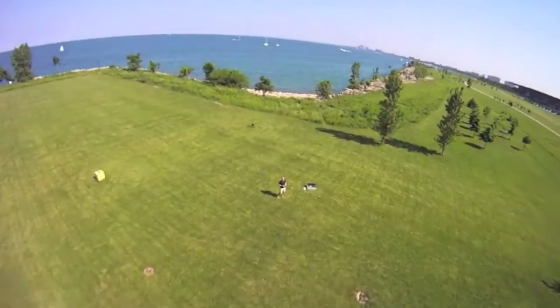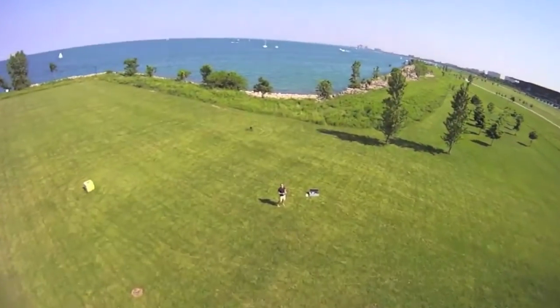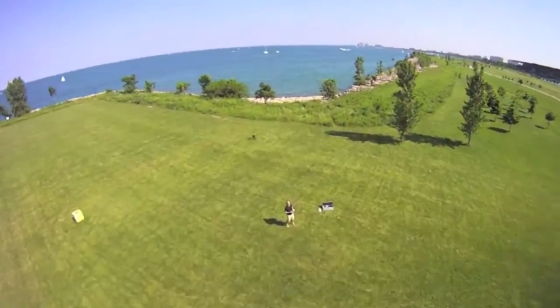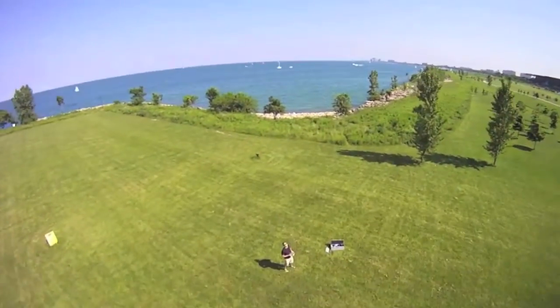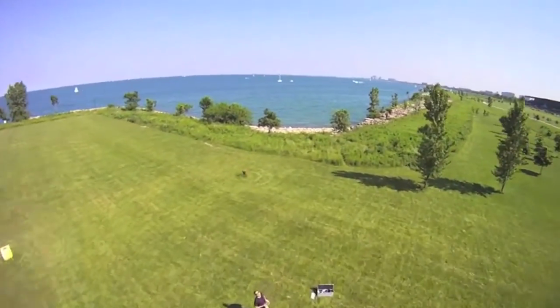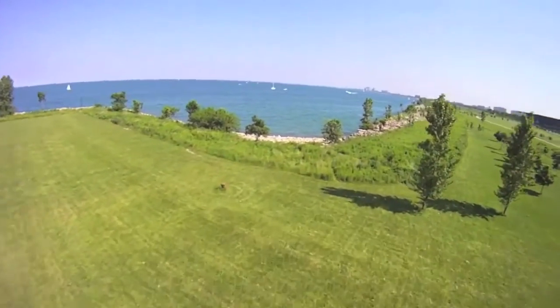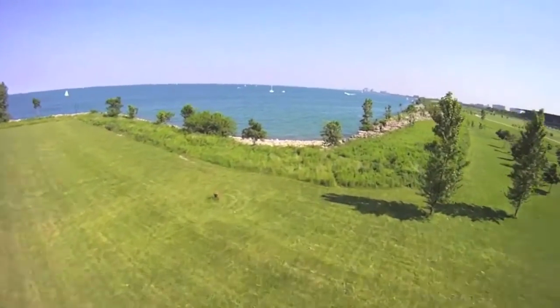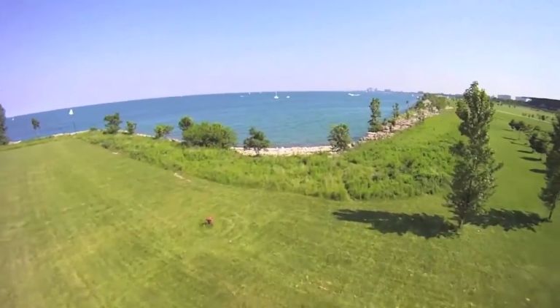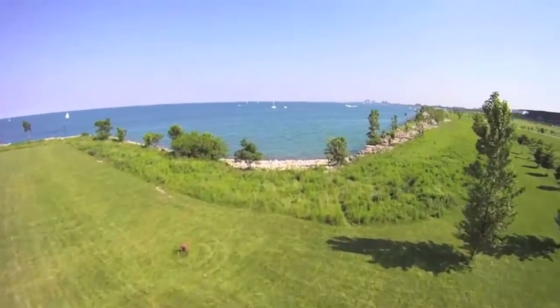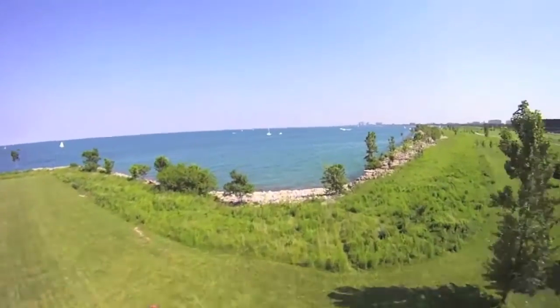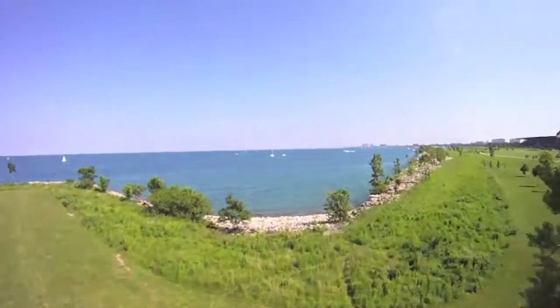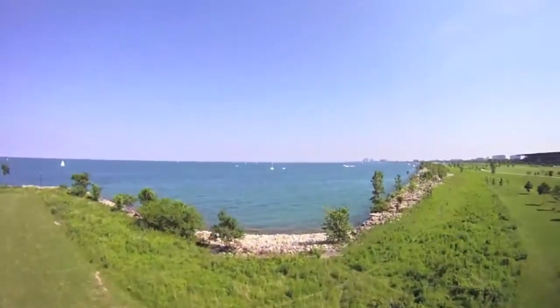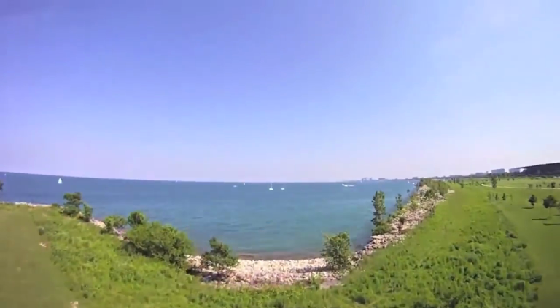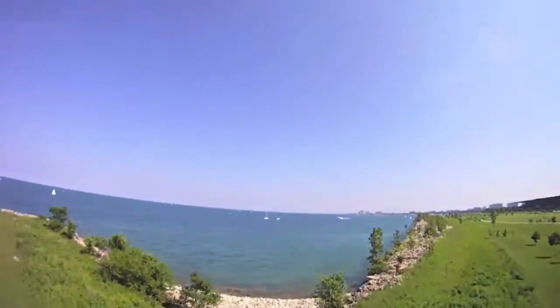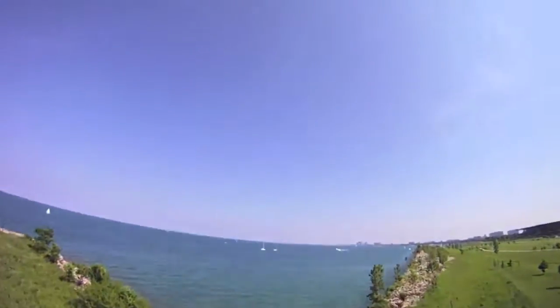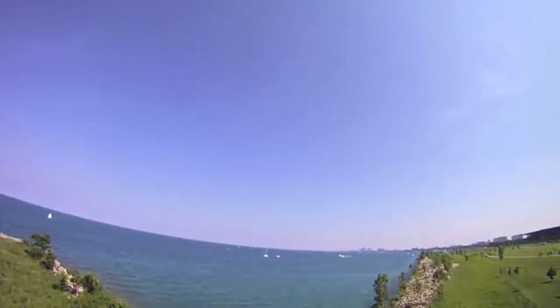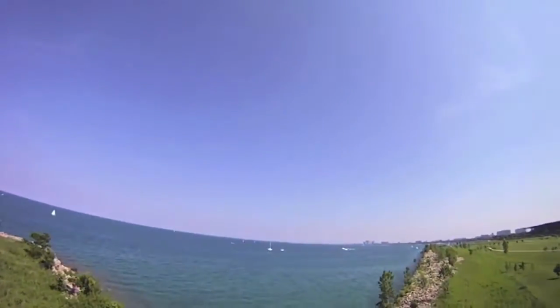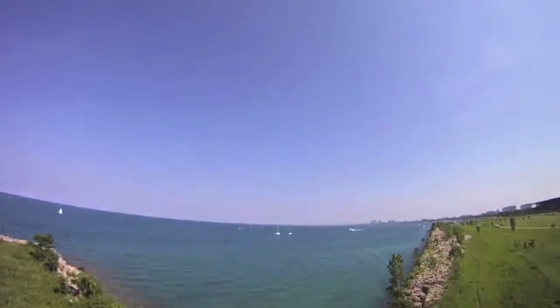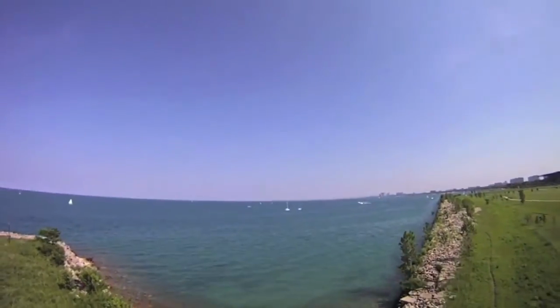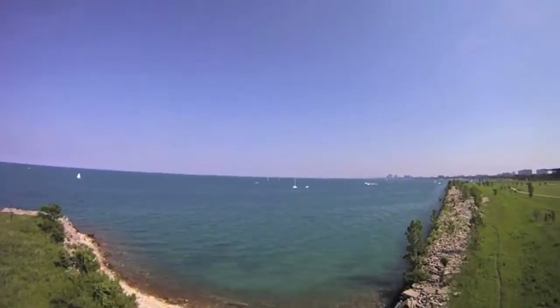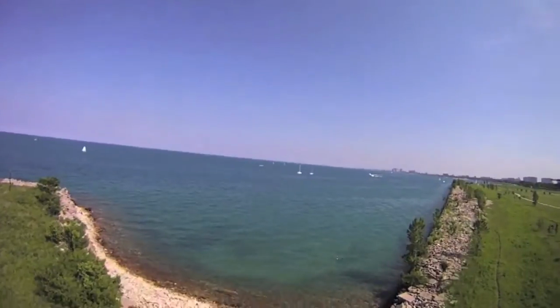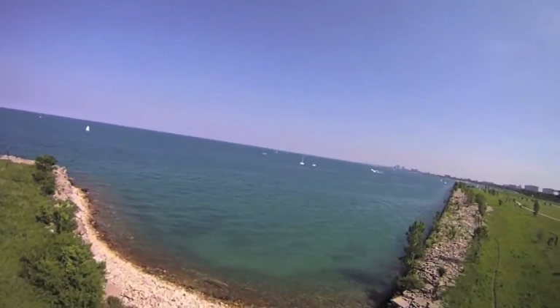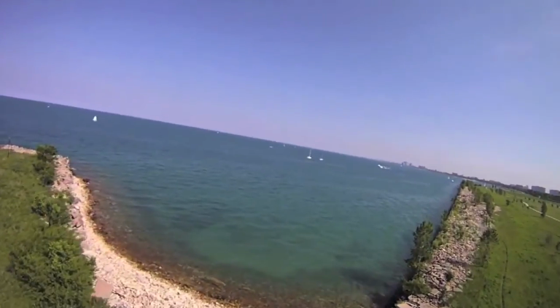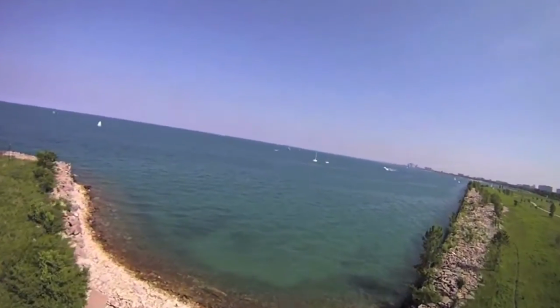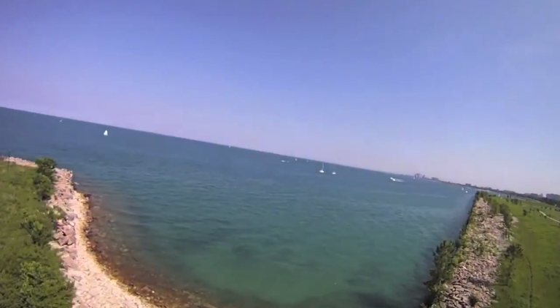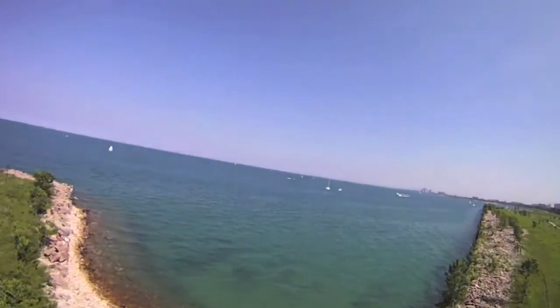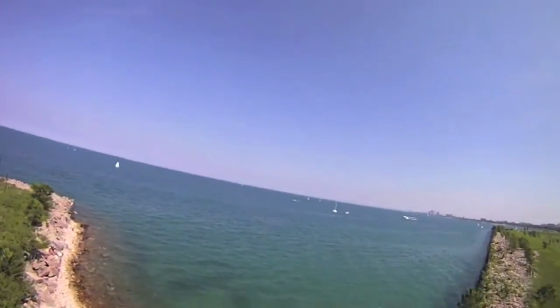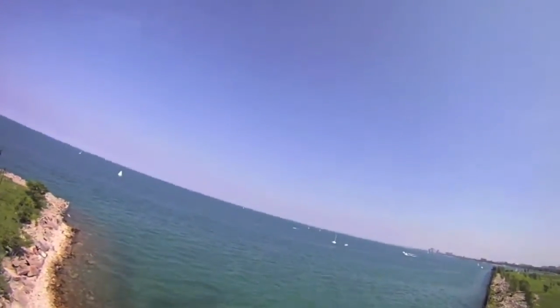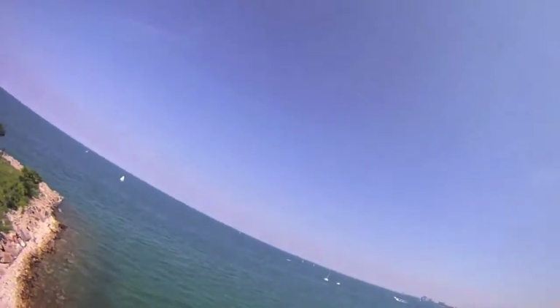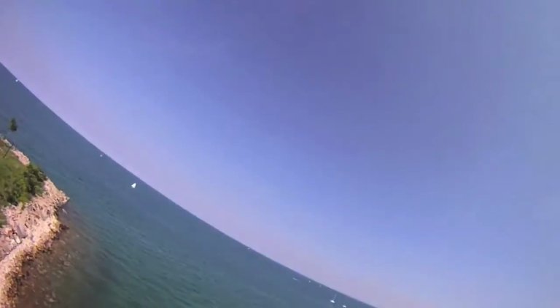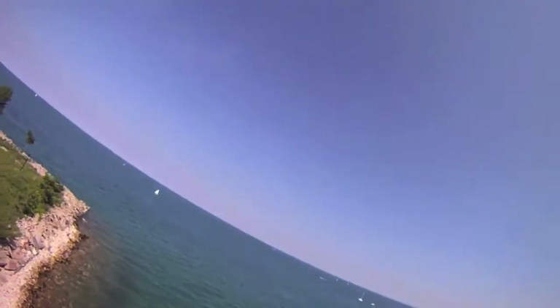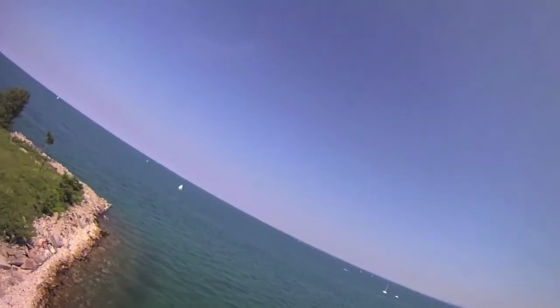Where I'm flying is in Chicago, out next to Lake Michigan. Here's the lake.